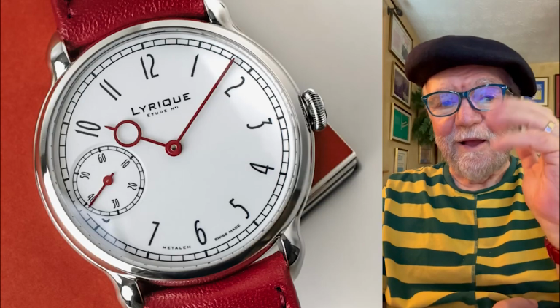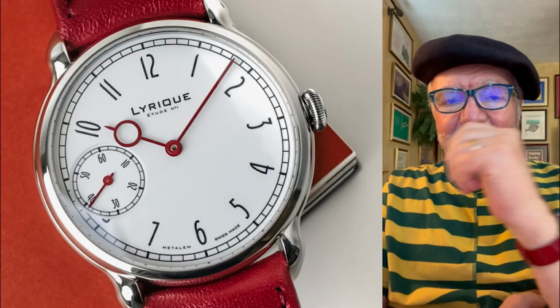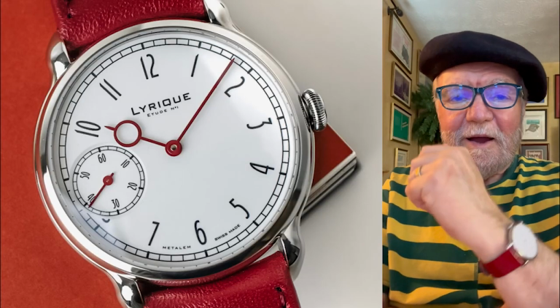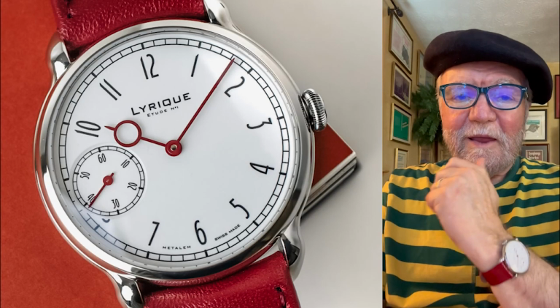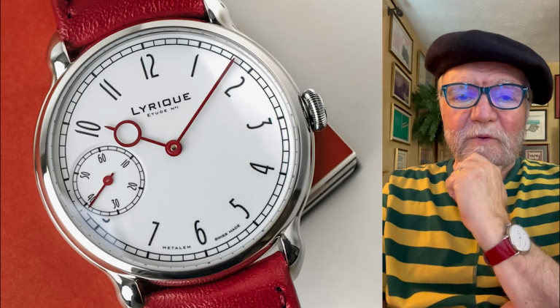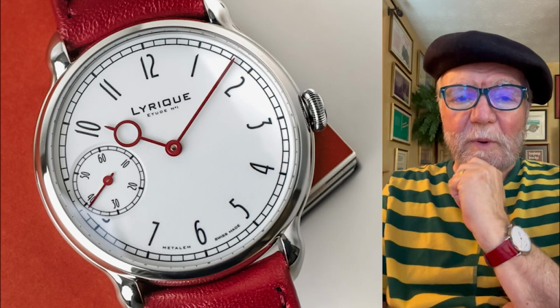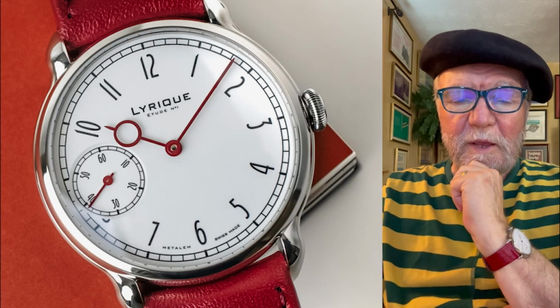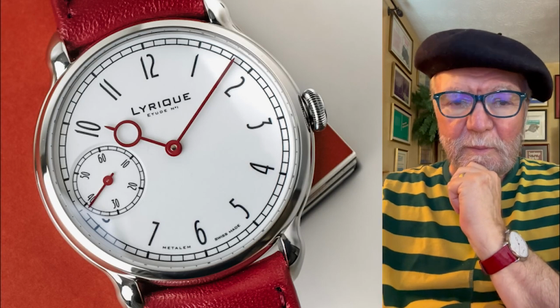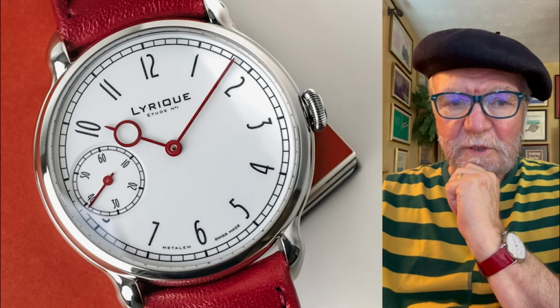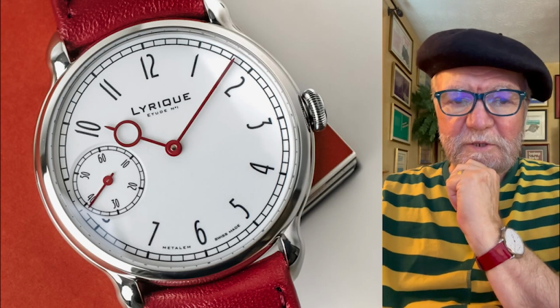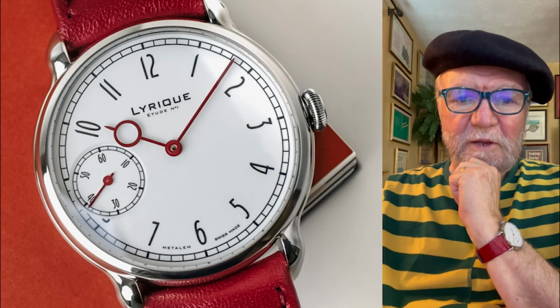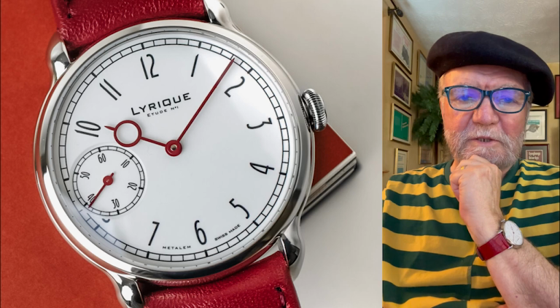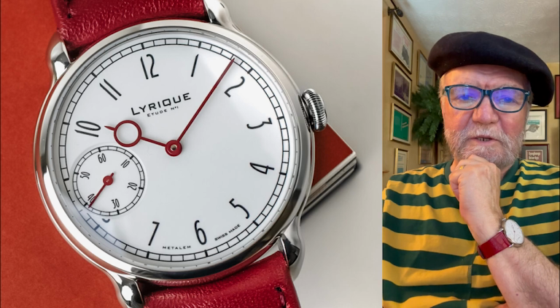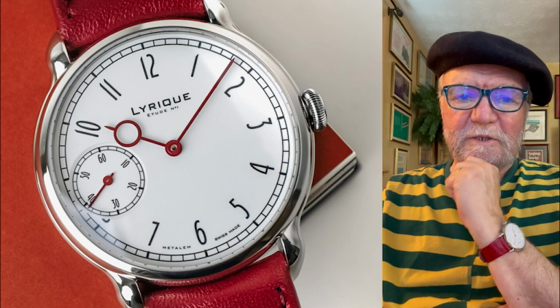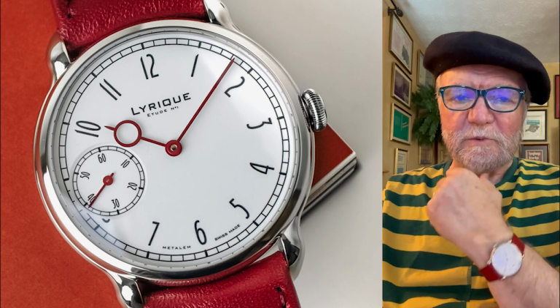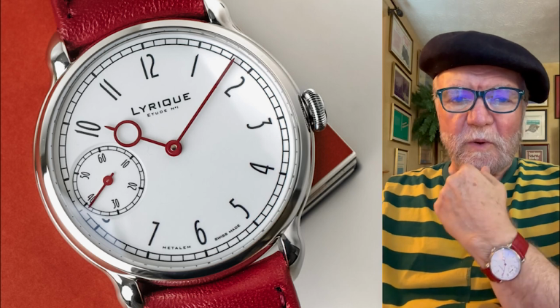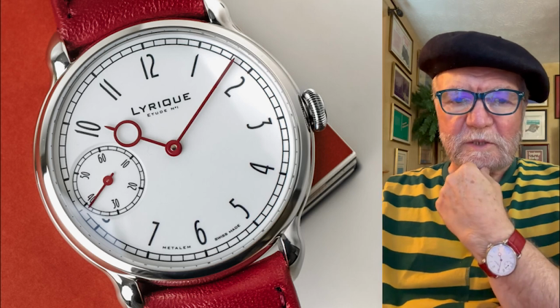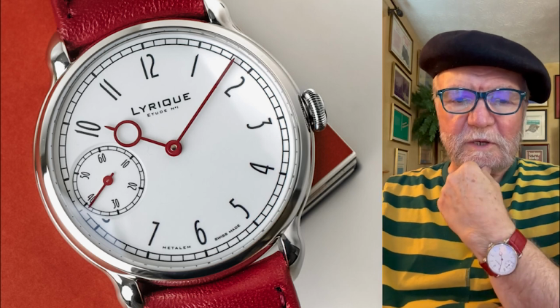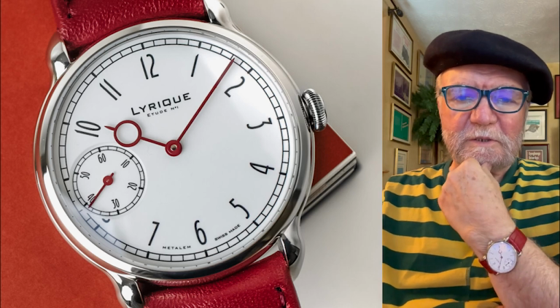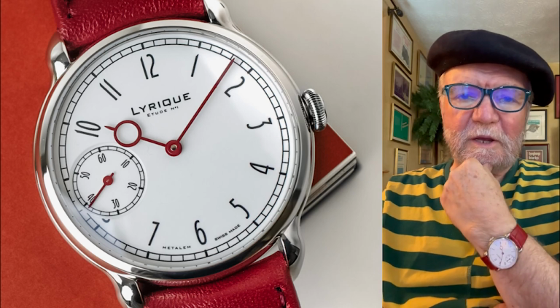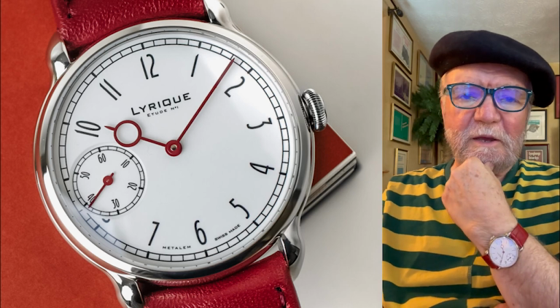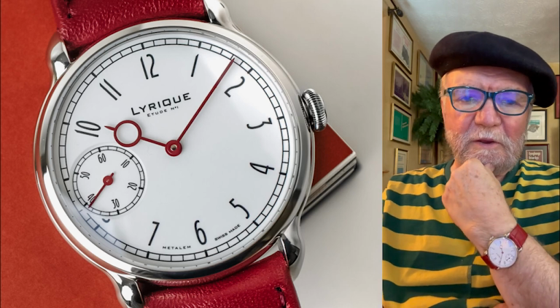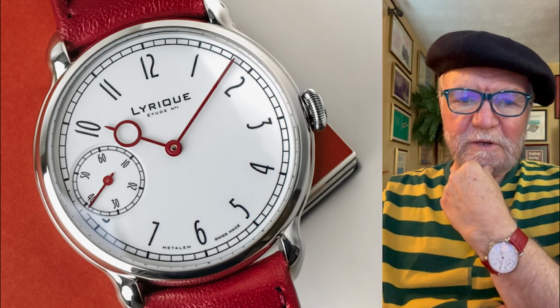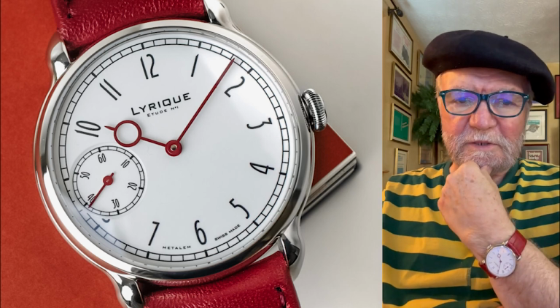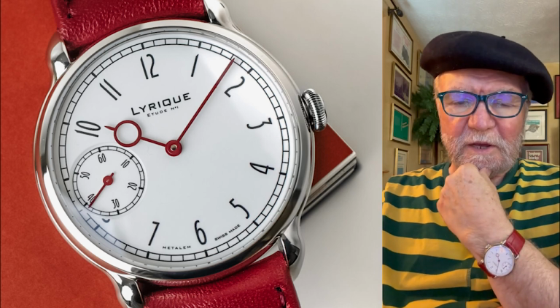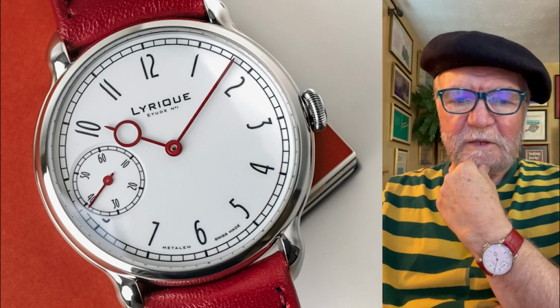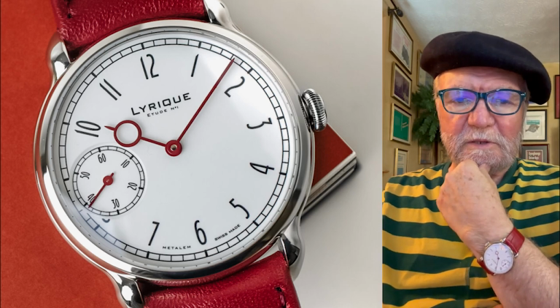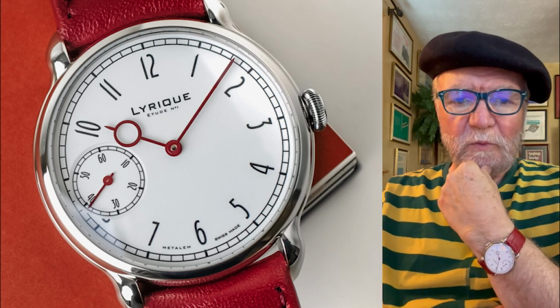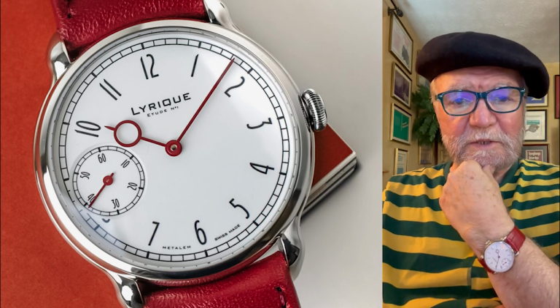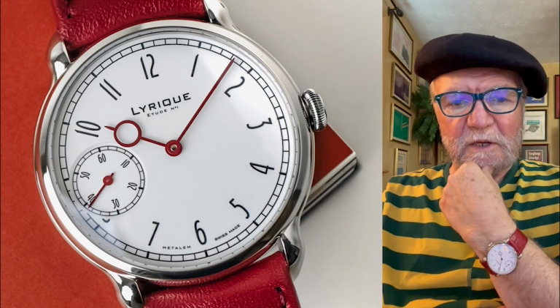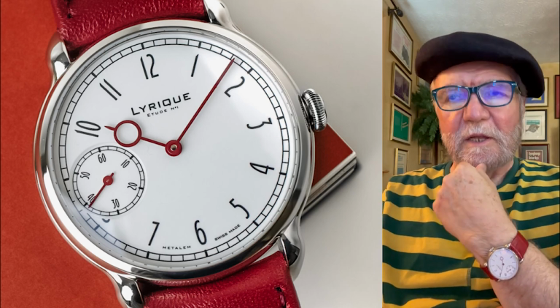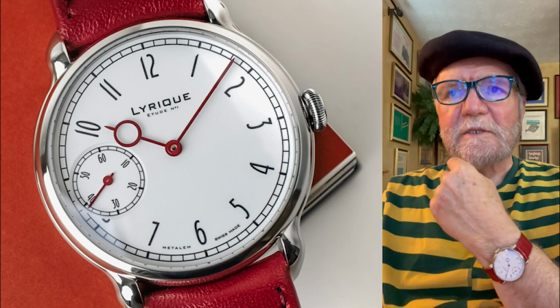Hi everybody, I'm Bill Sanders and this is WatchArtSci, the Art and Science of Watch Collection.